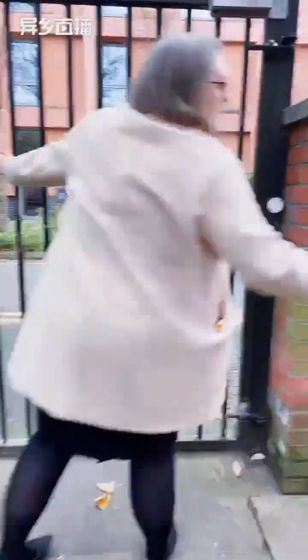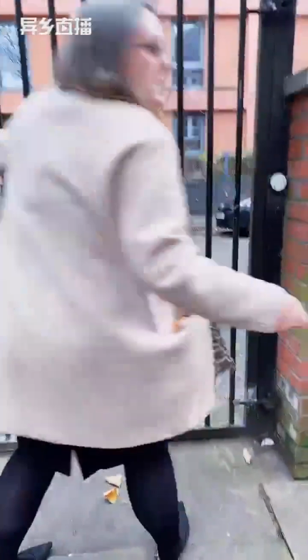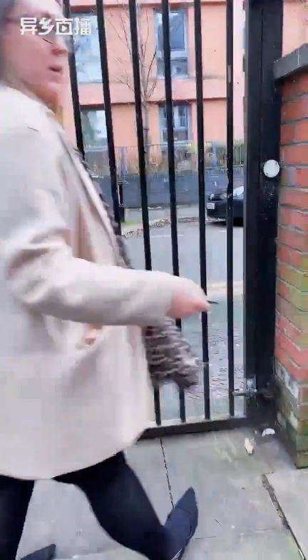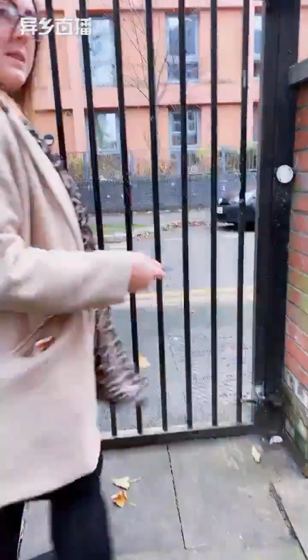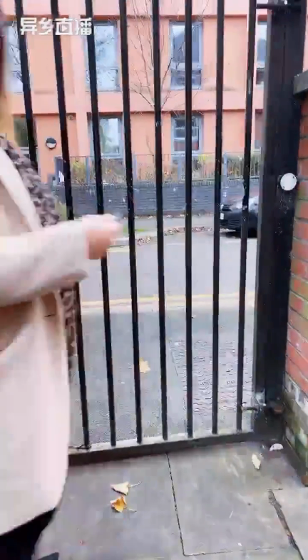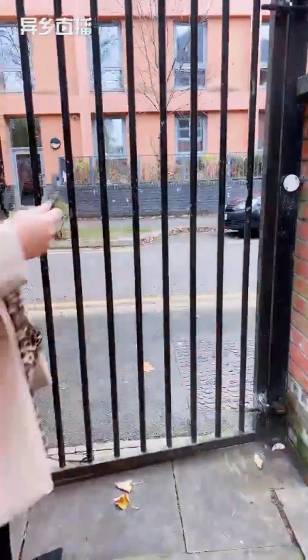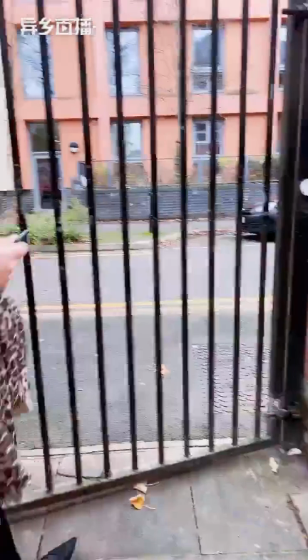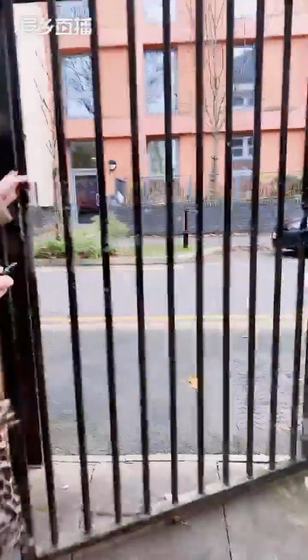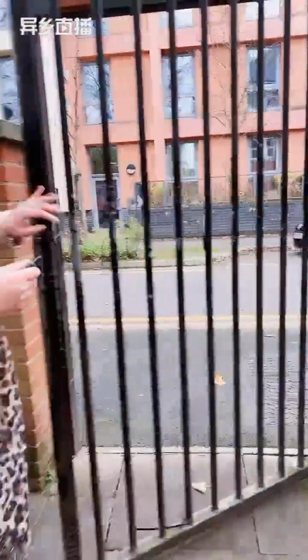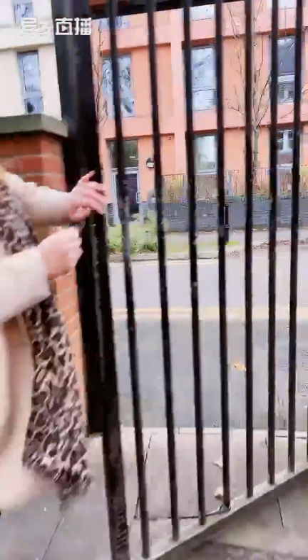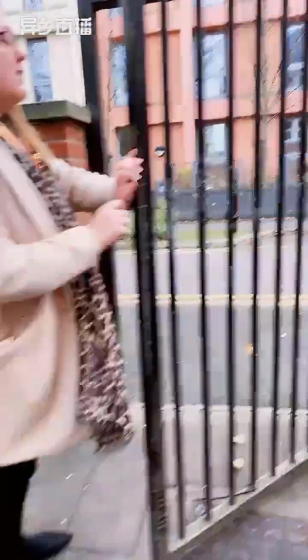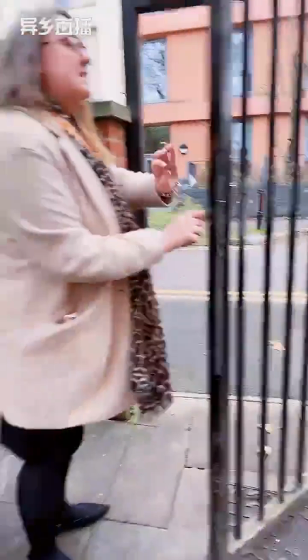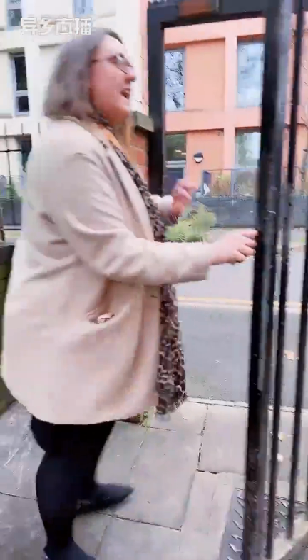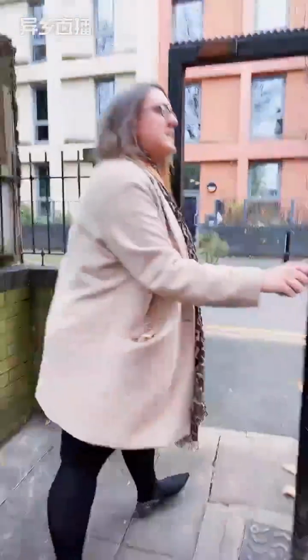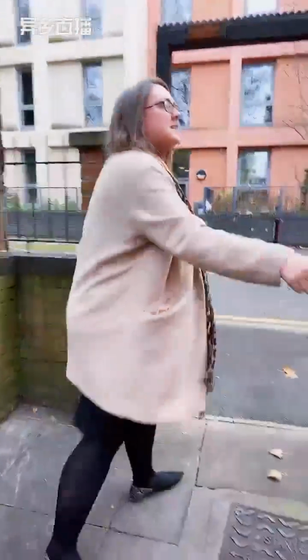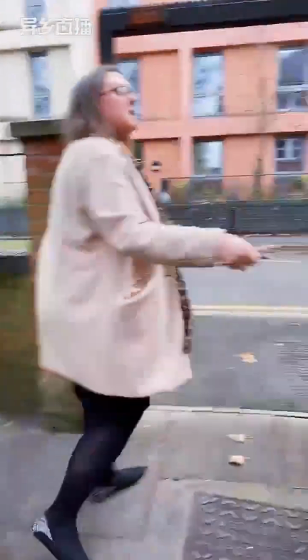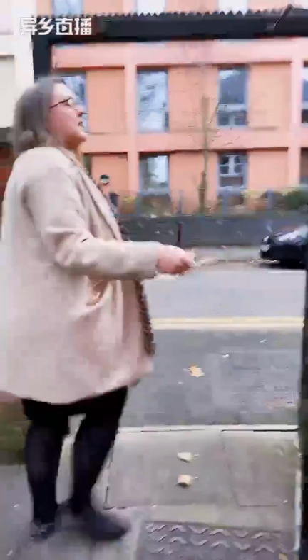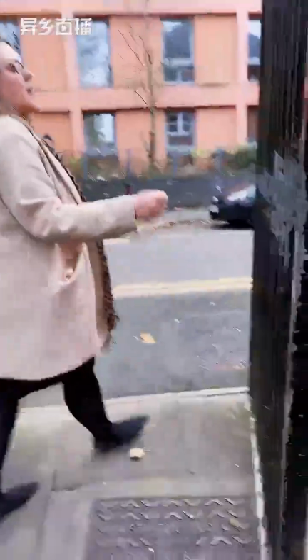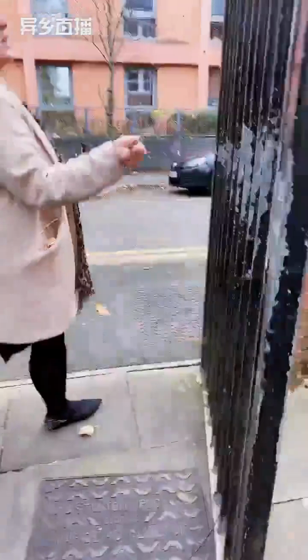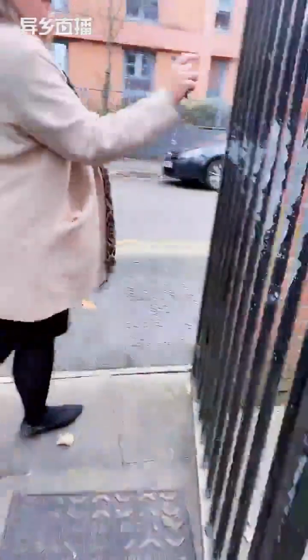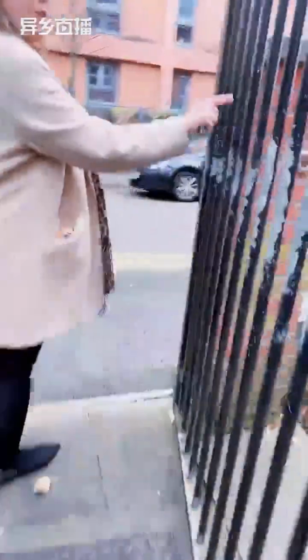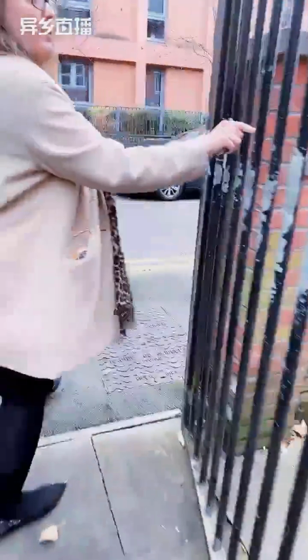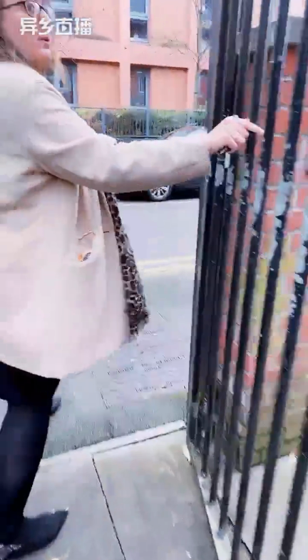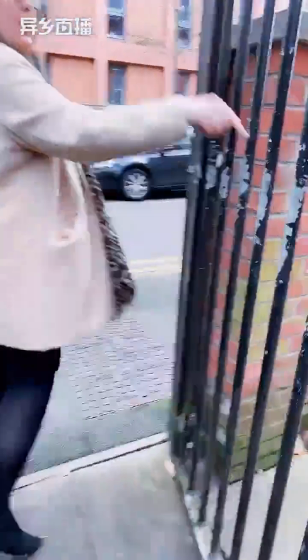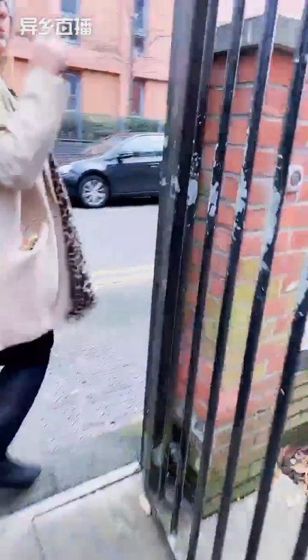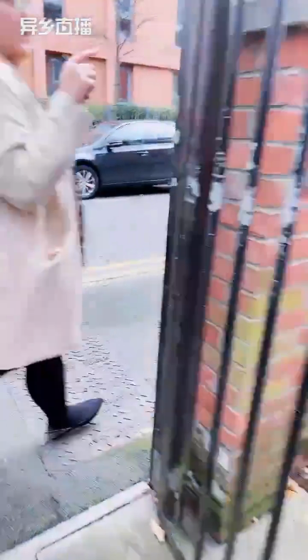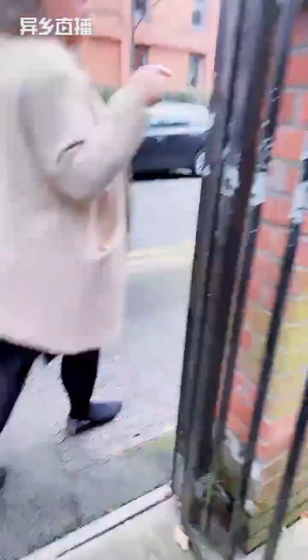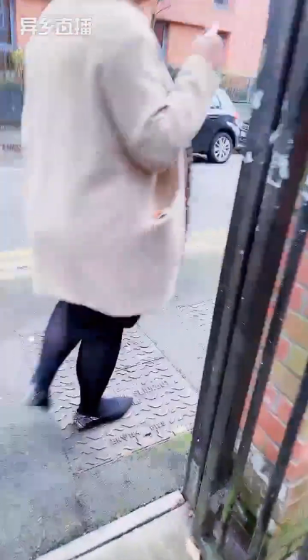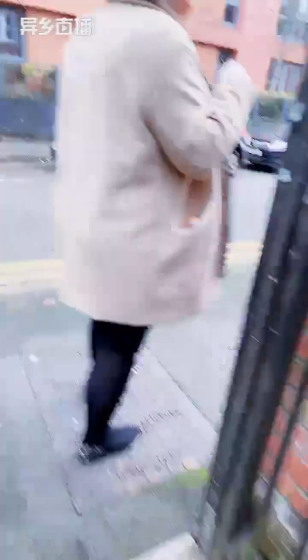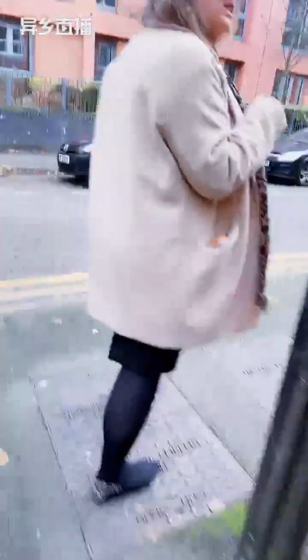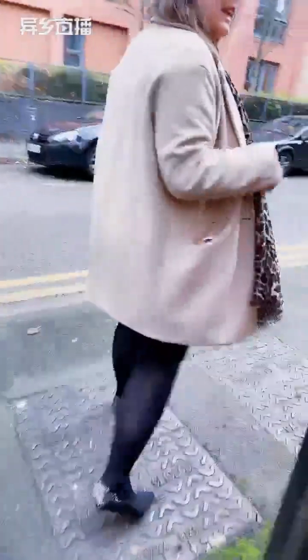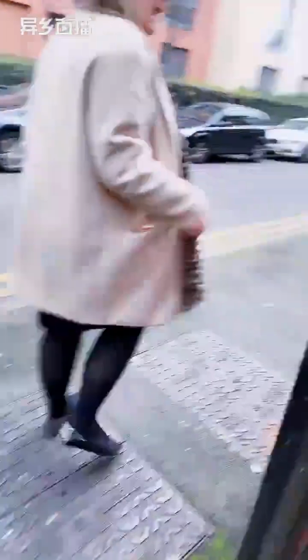This property is nice and secure, so everything's gated and you get a fob that will open the gate.